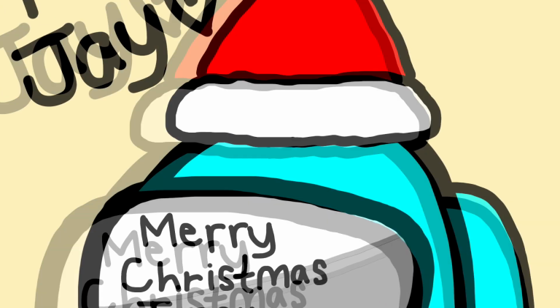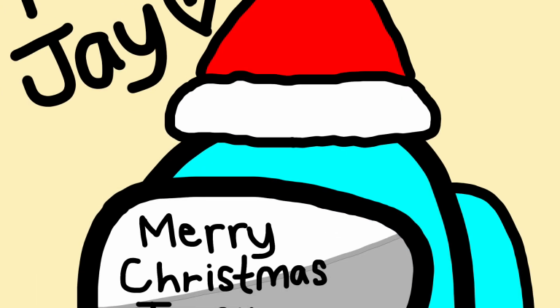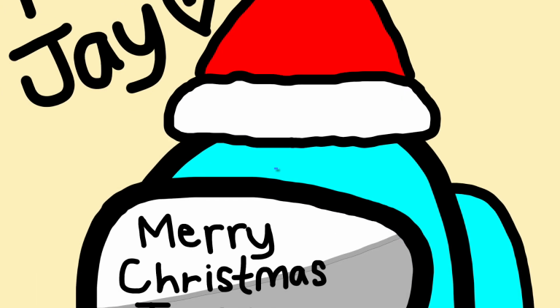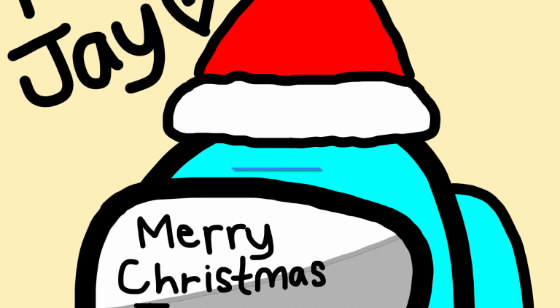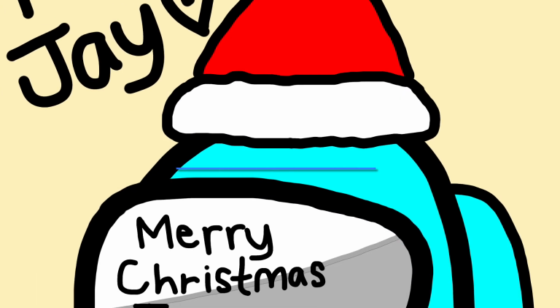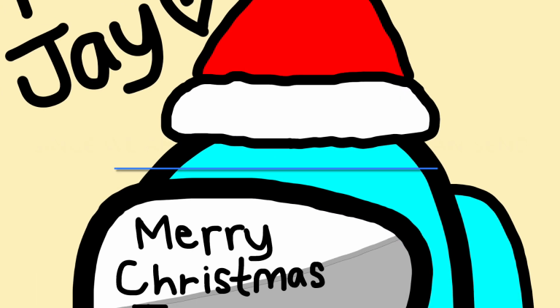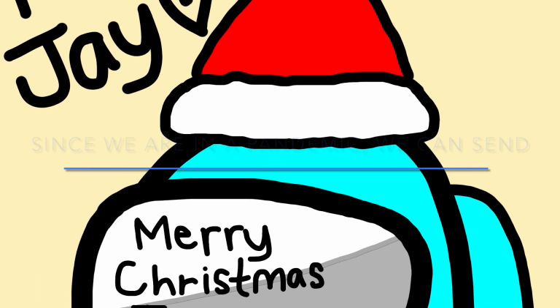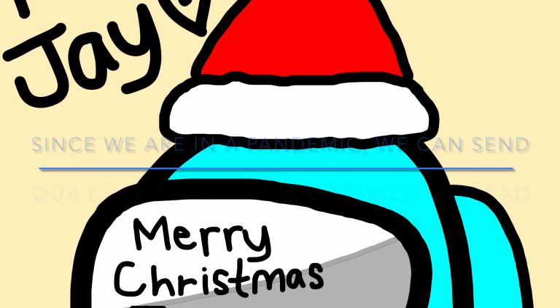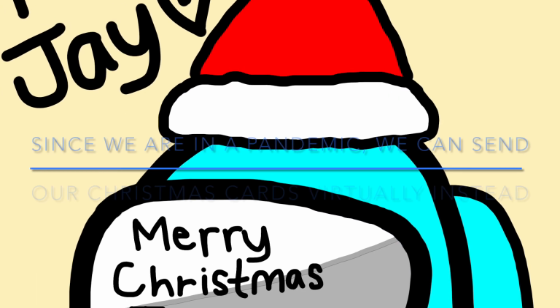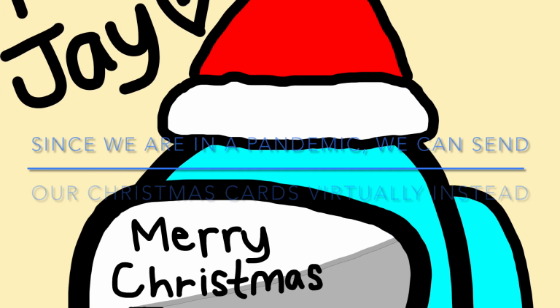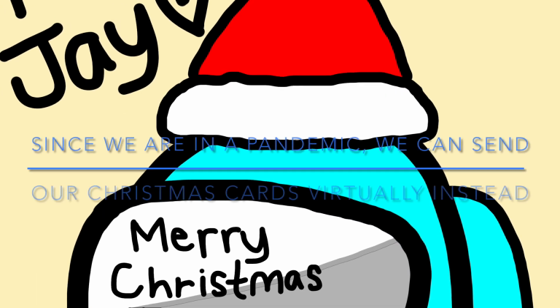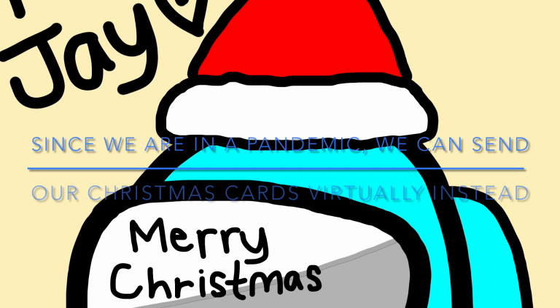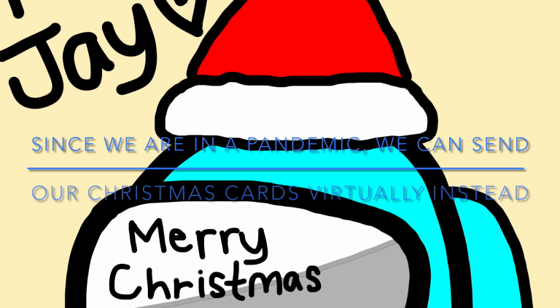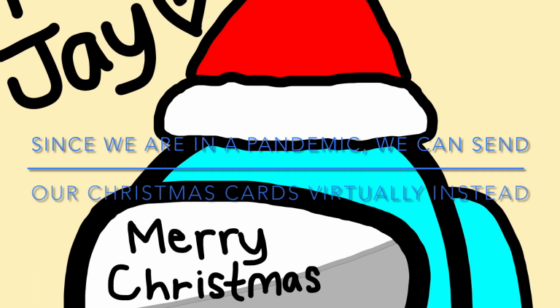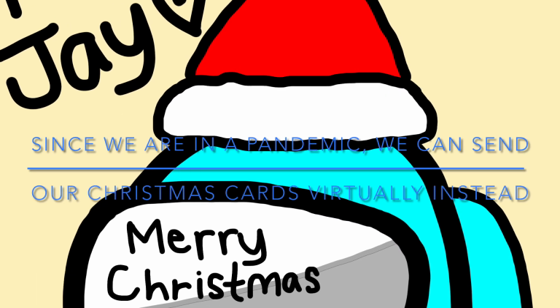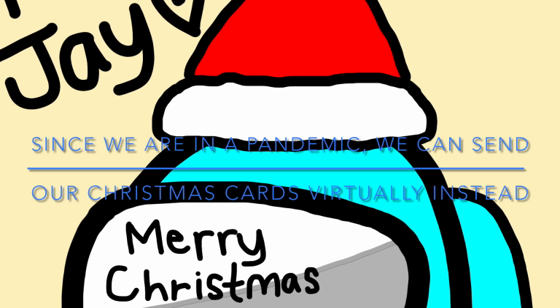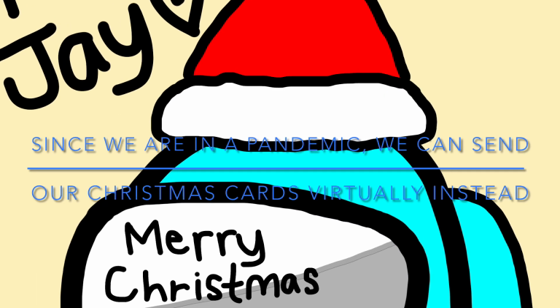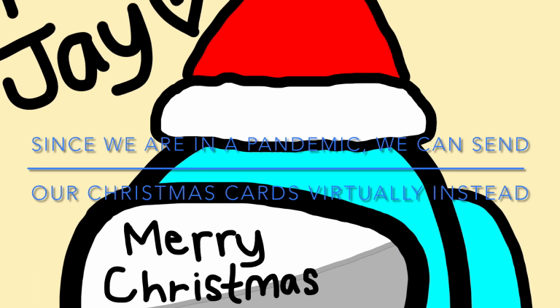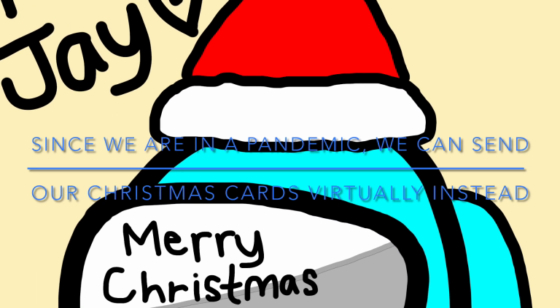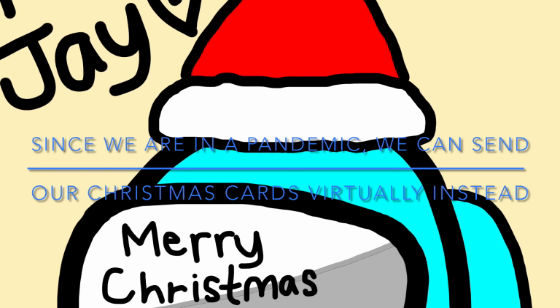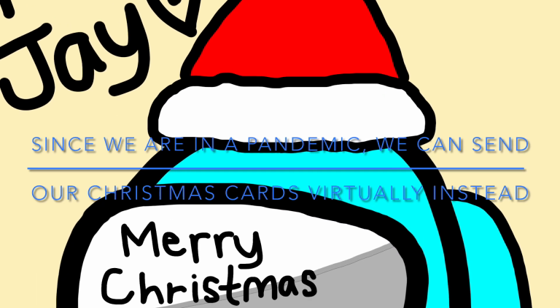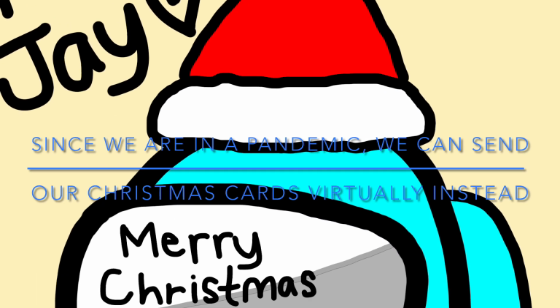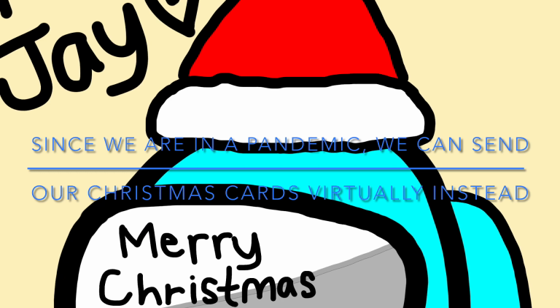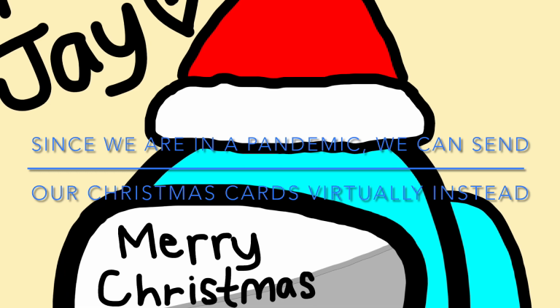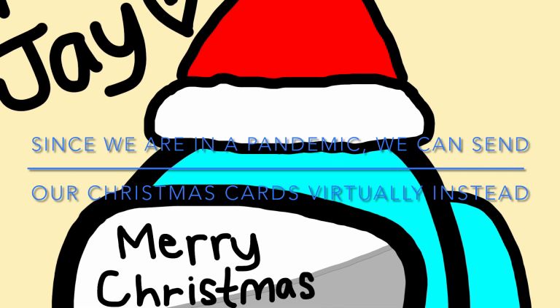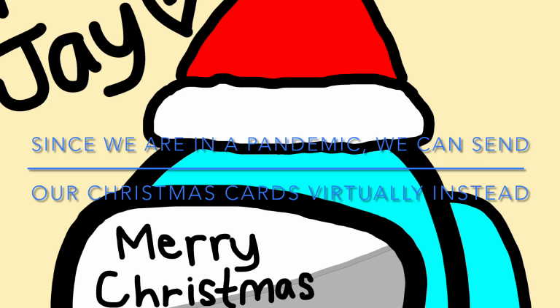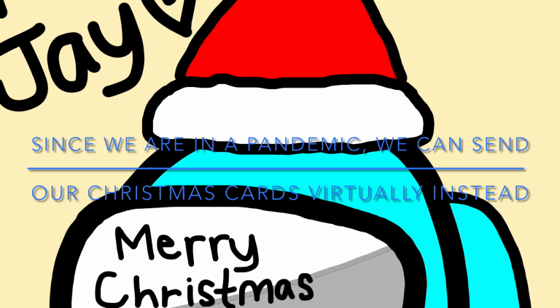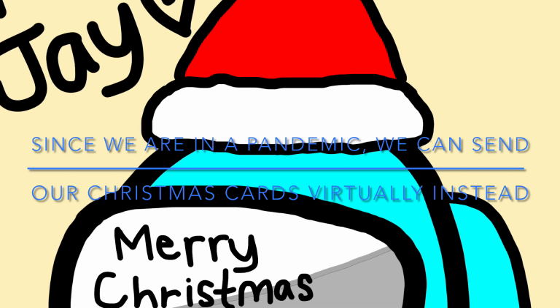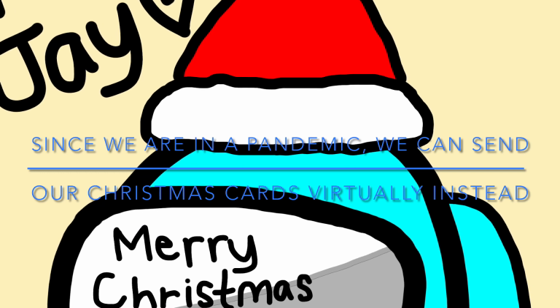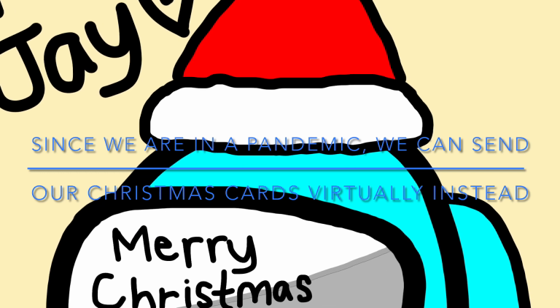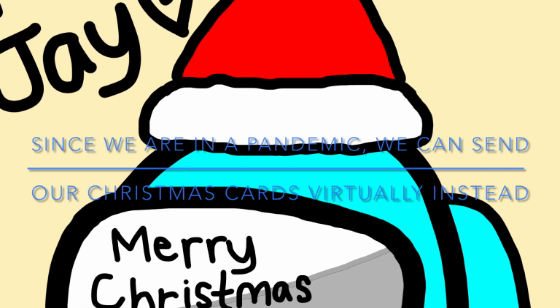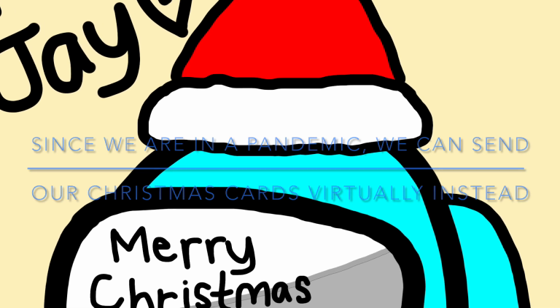Since we are in a pandemic, we can send our Christmas cards virtually instead.